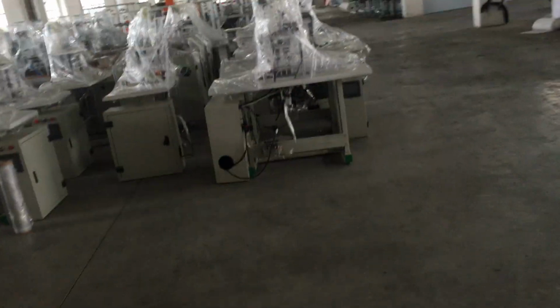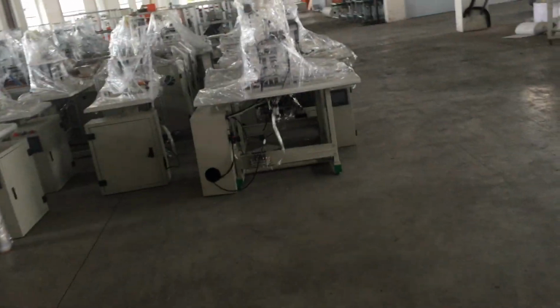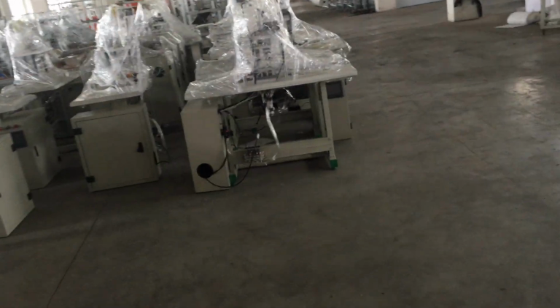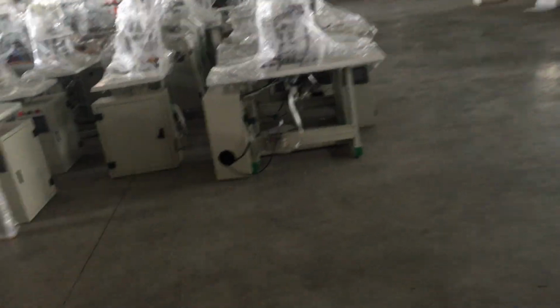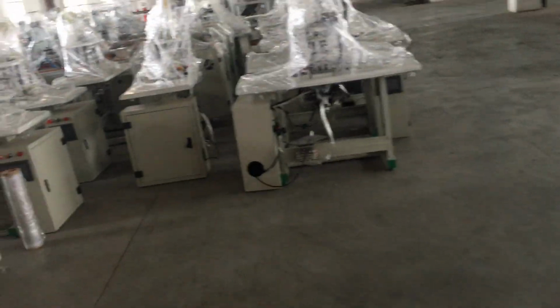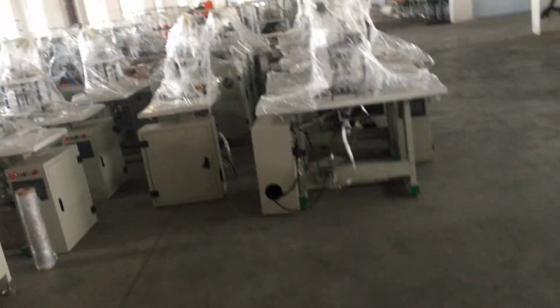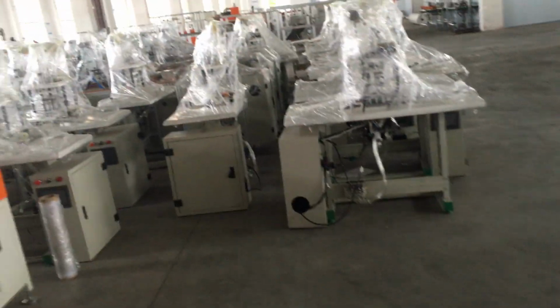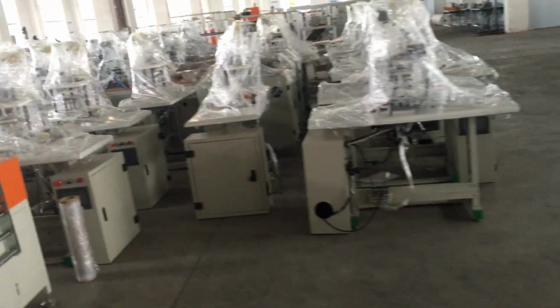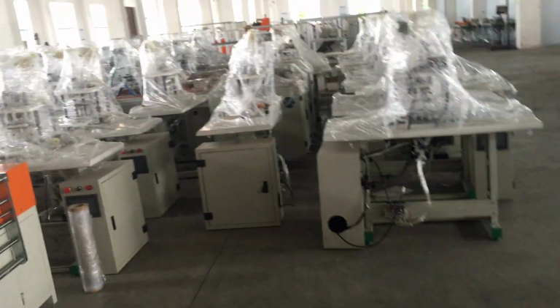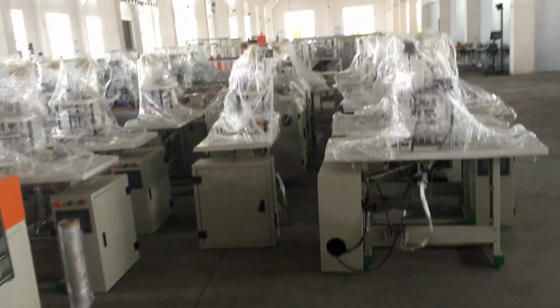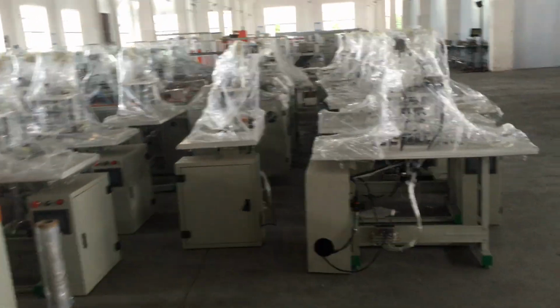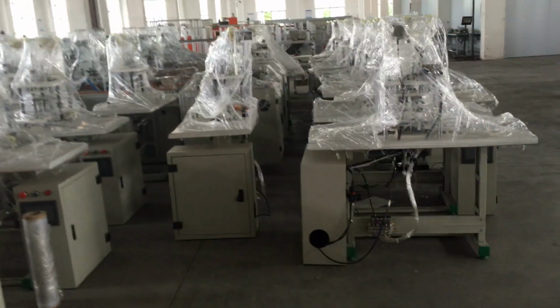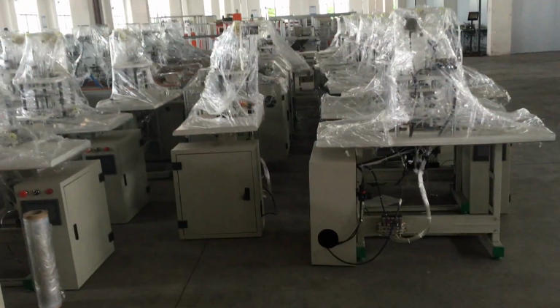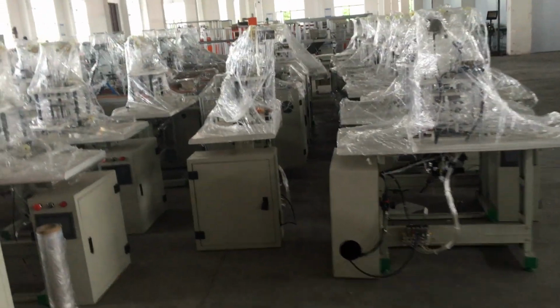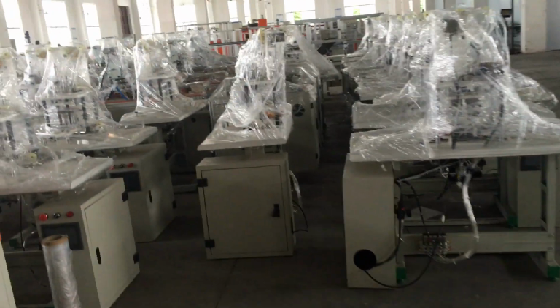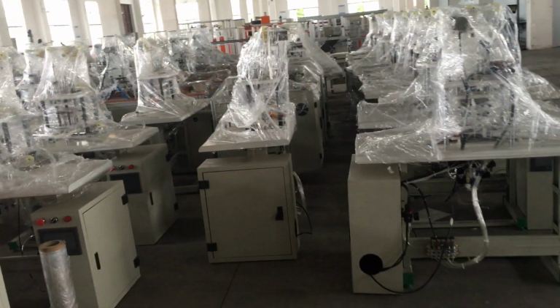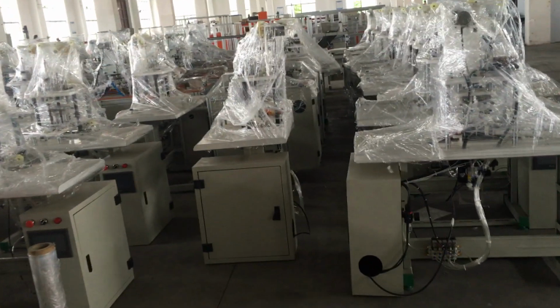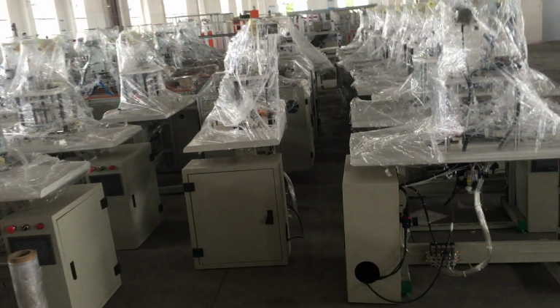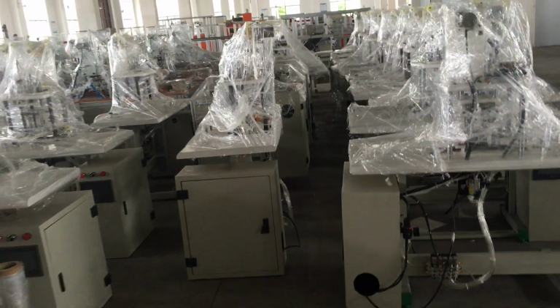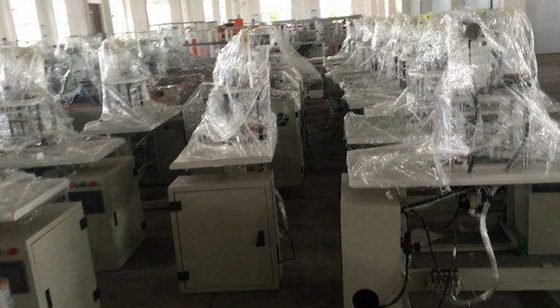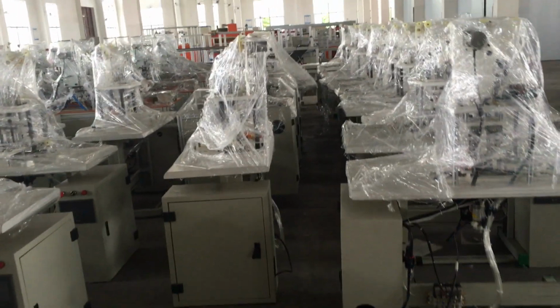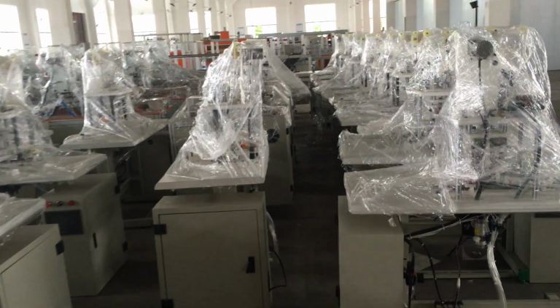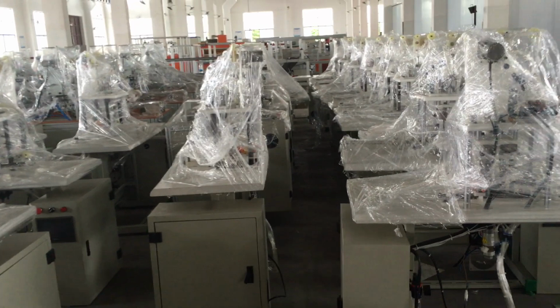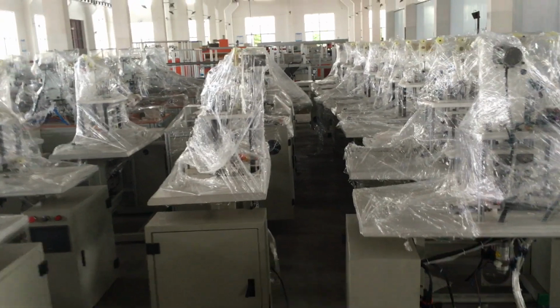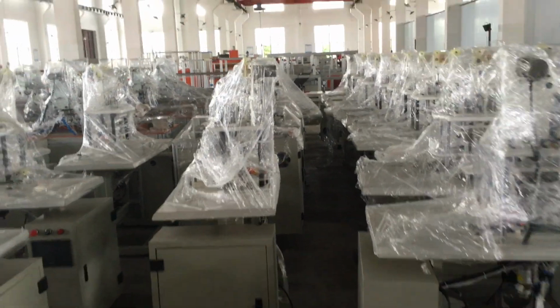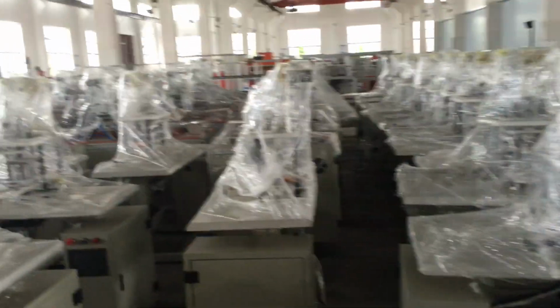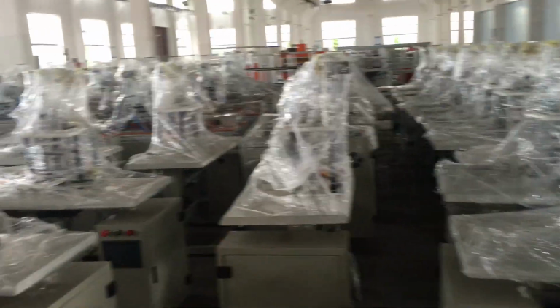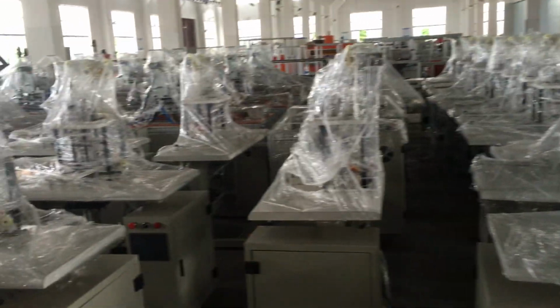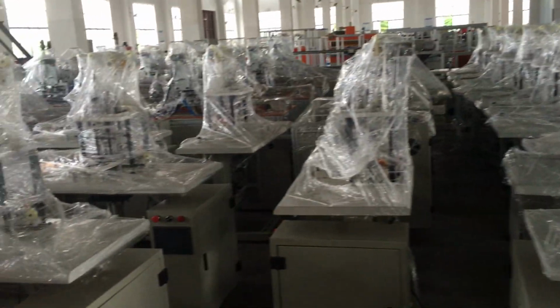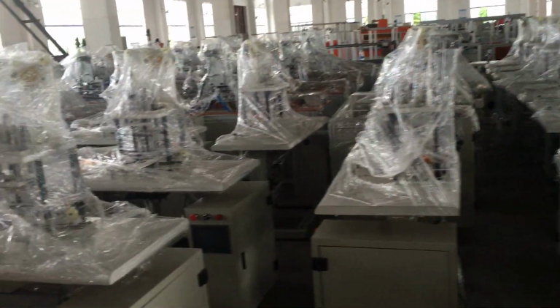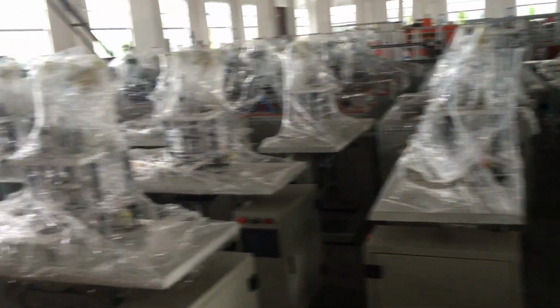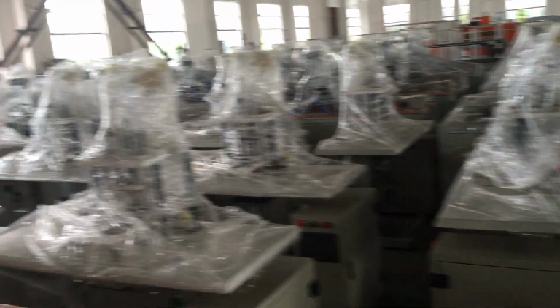We also made the mask machines. We have a lot of installers.